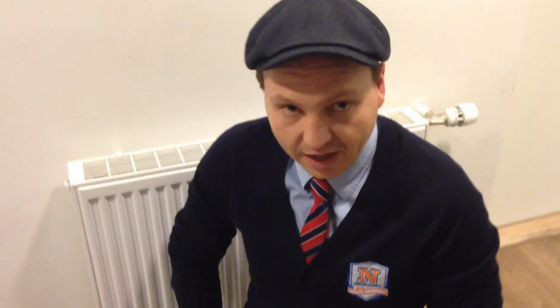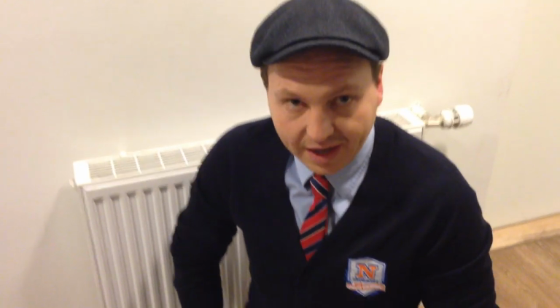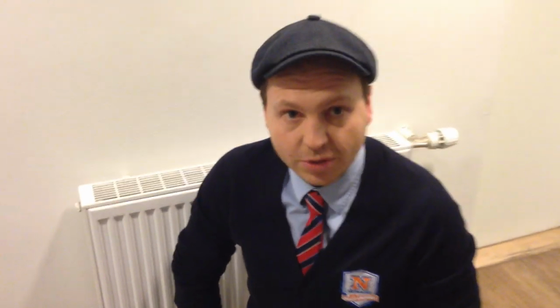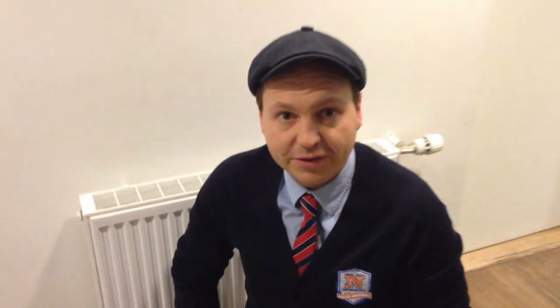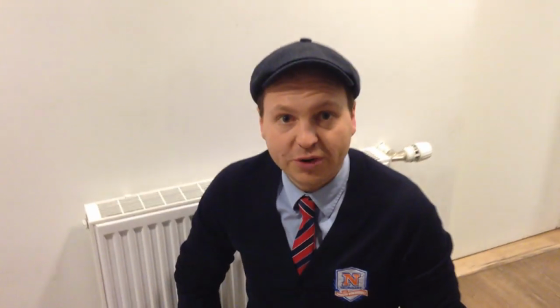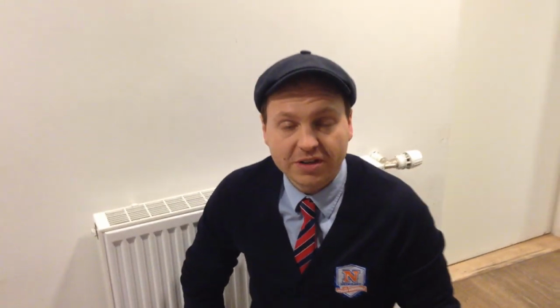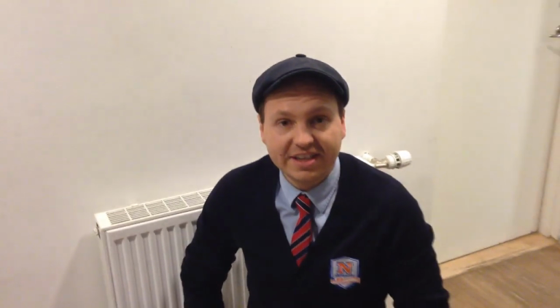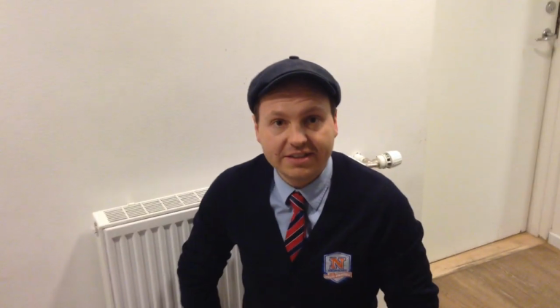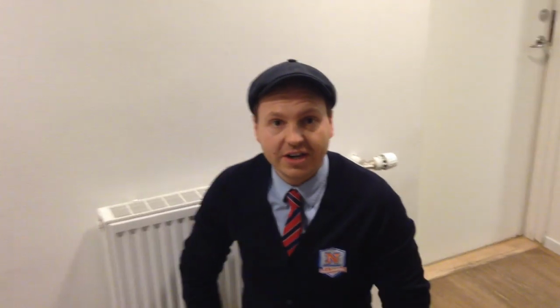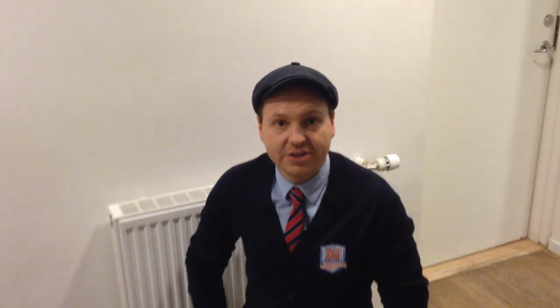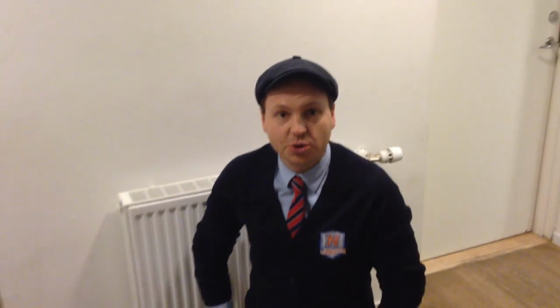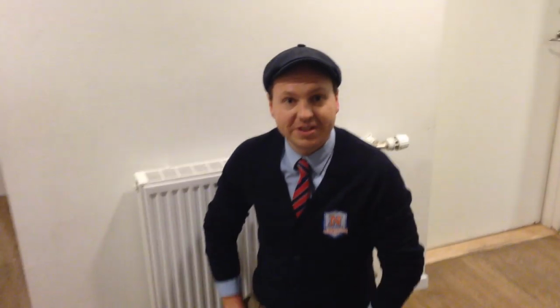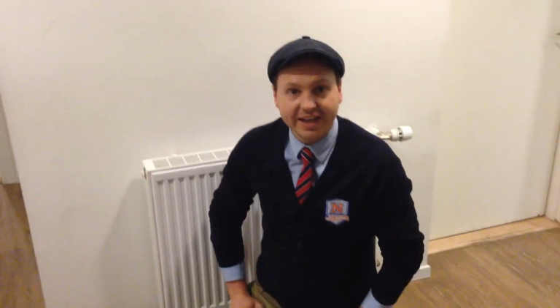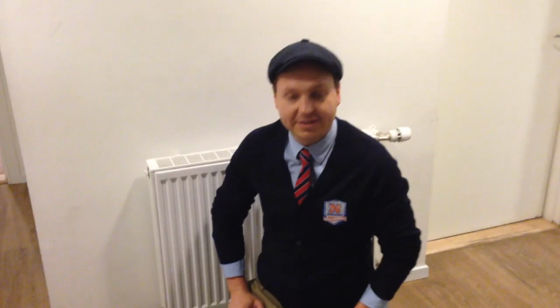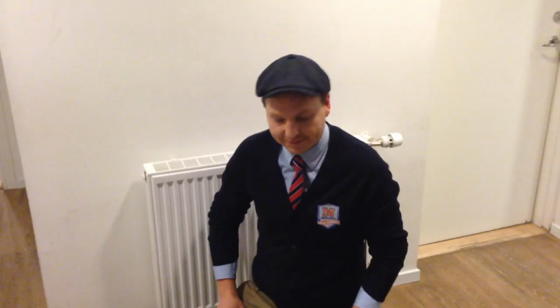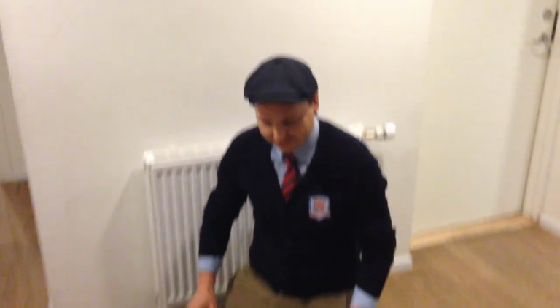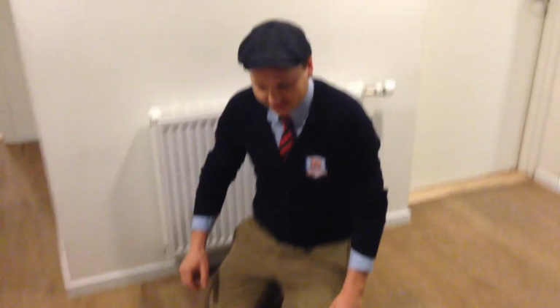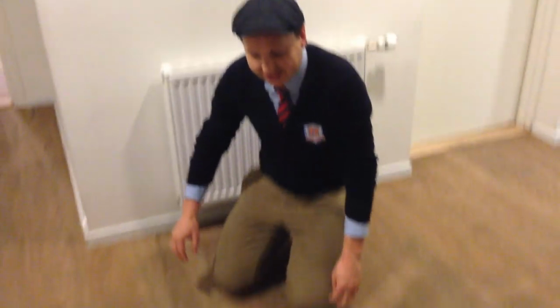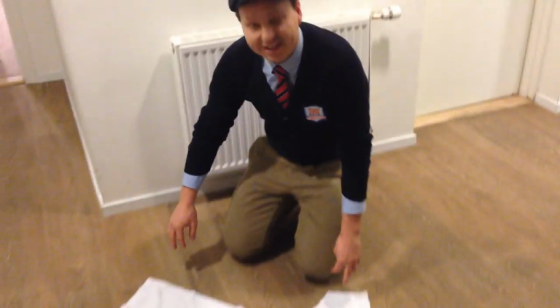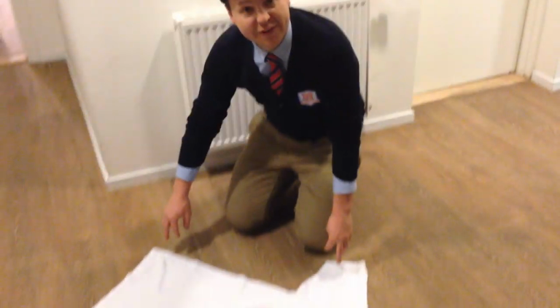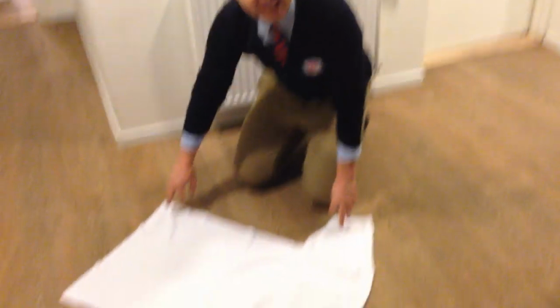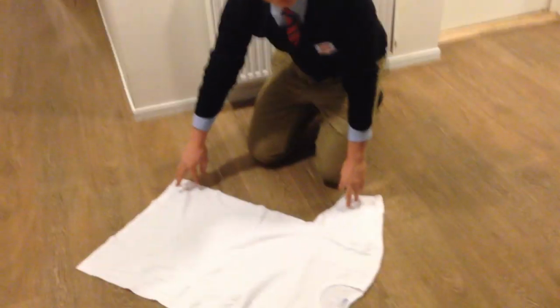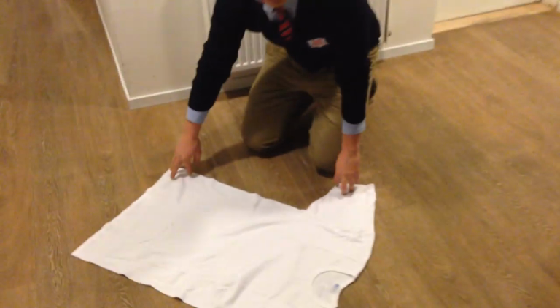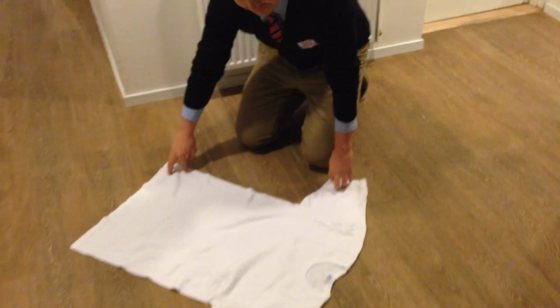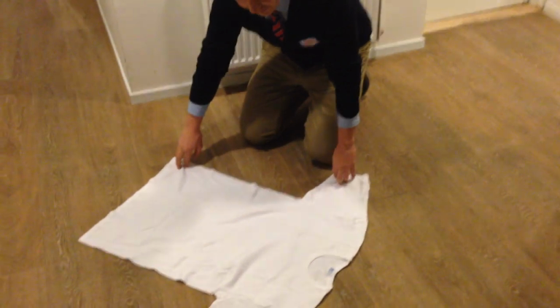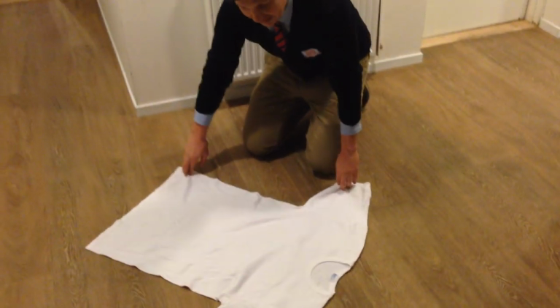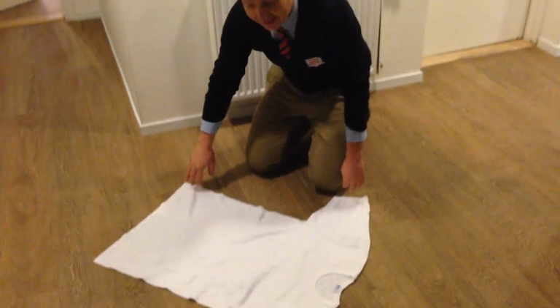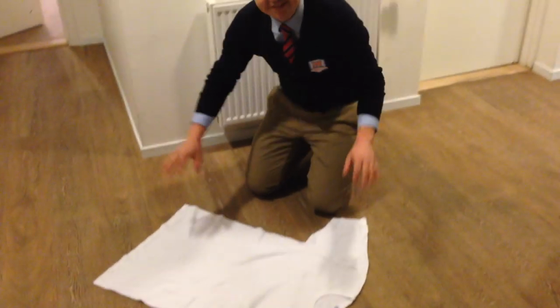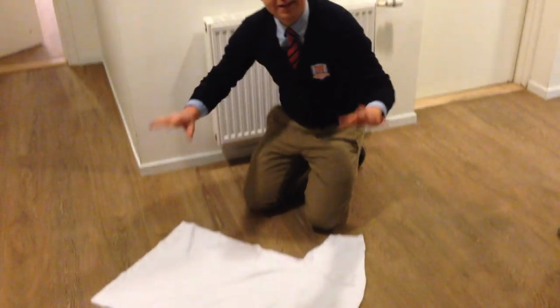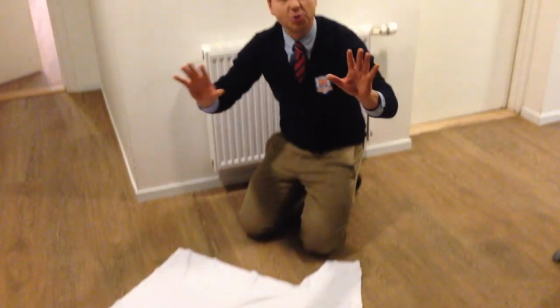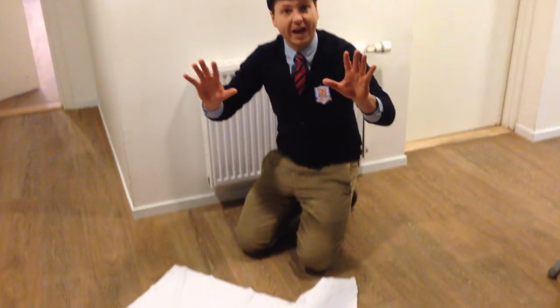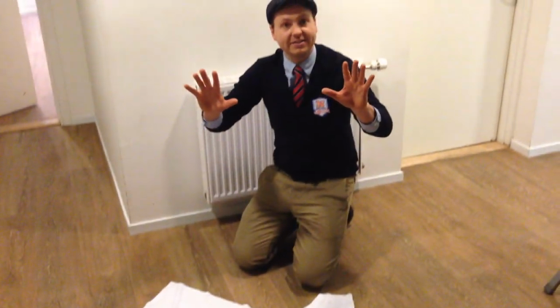How to fold a t-shirt in two seconds. Get yourself a t-shirt and get yourself two hands.